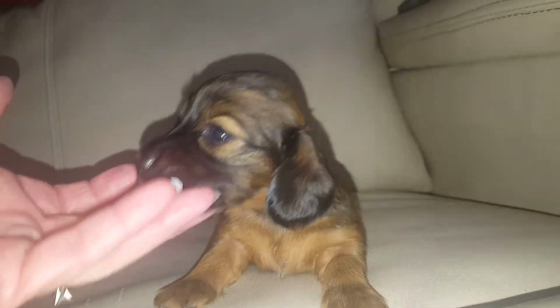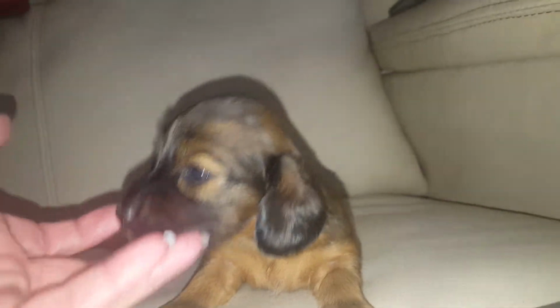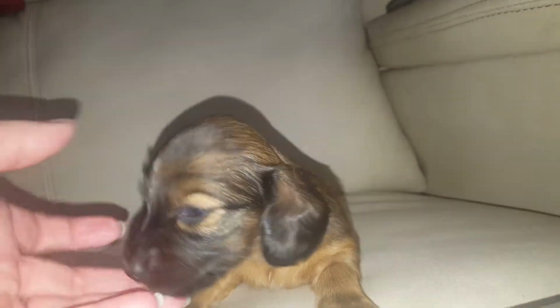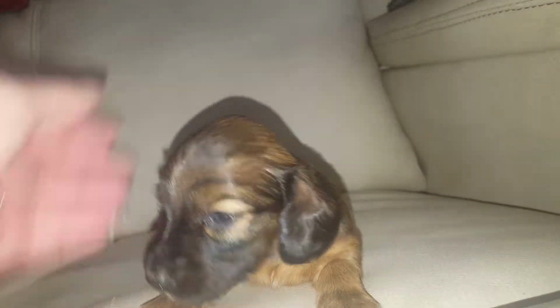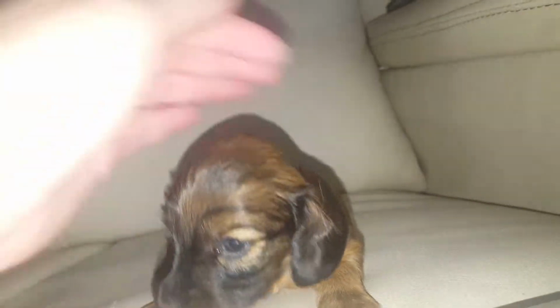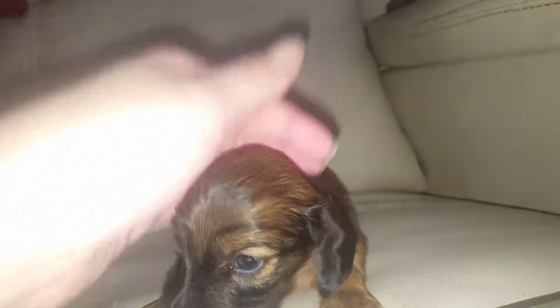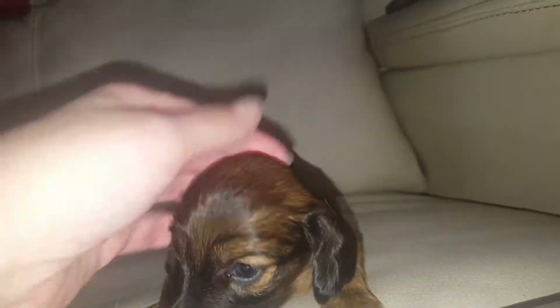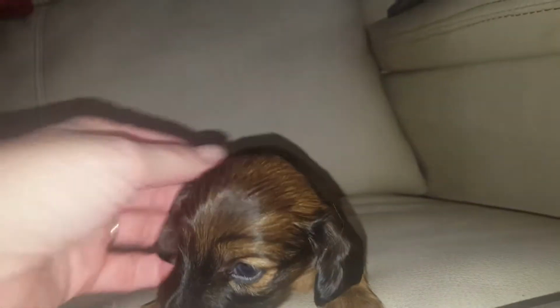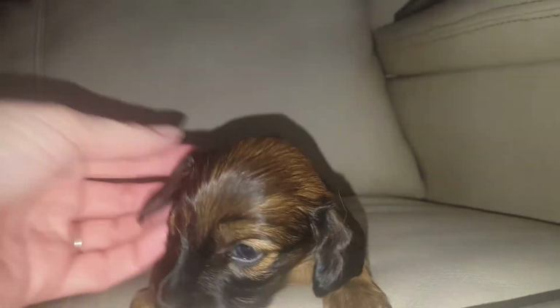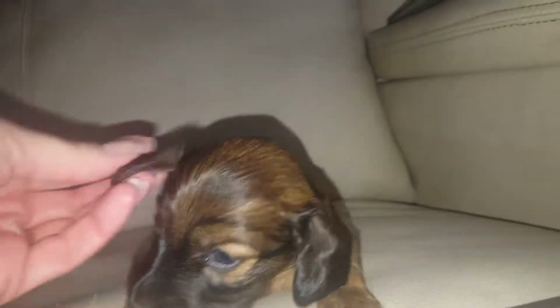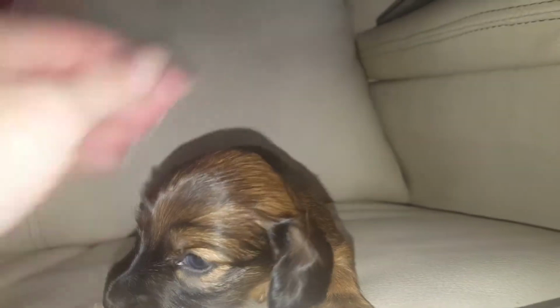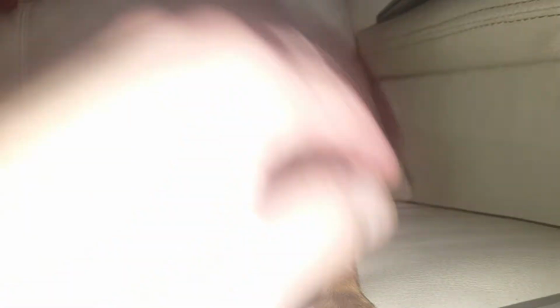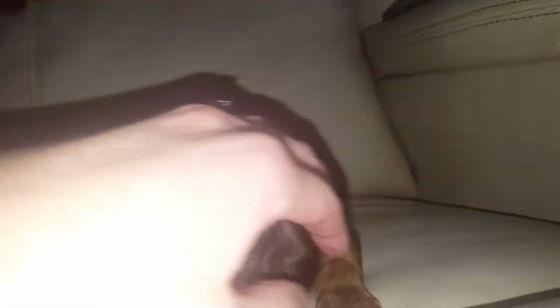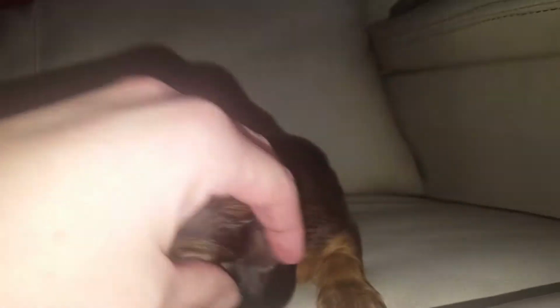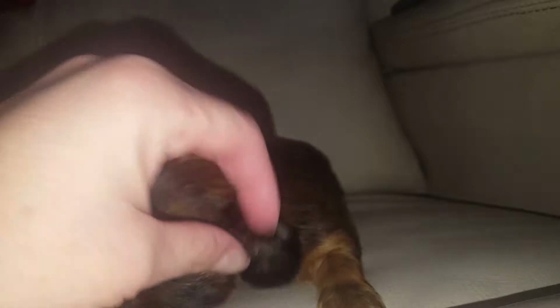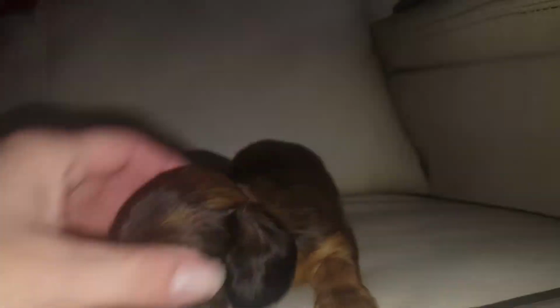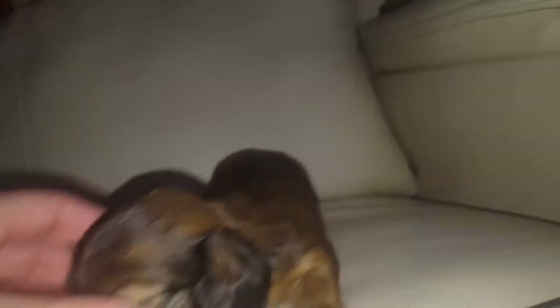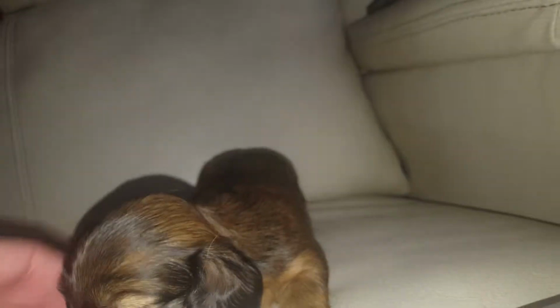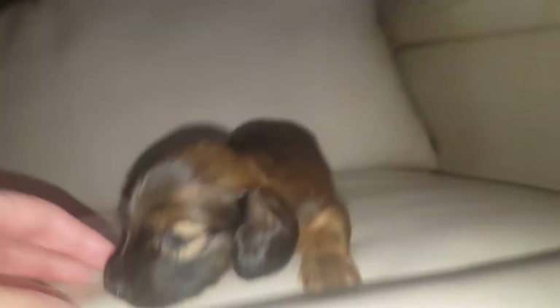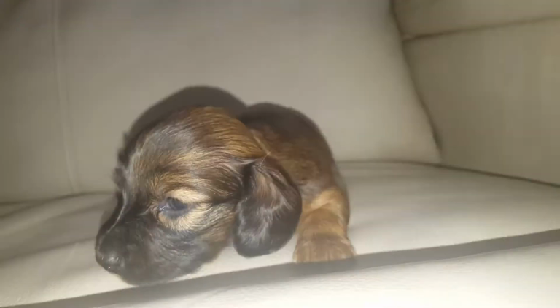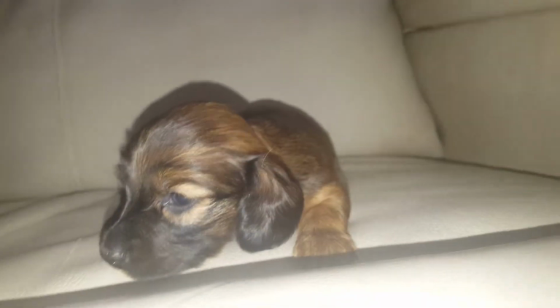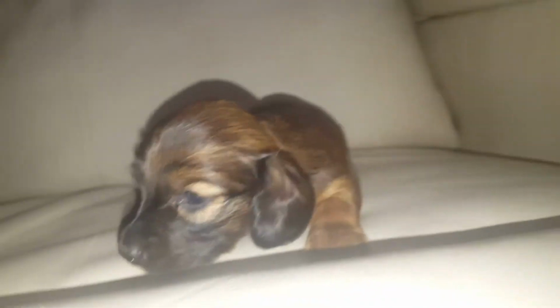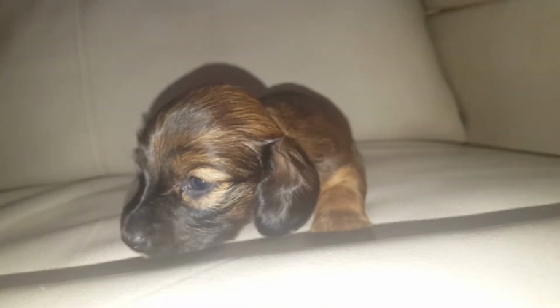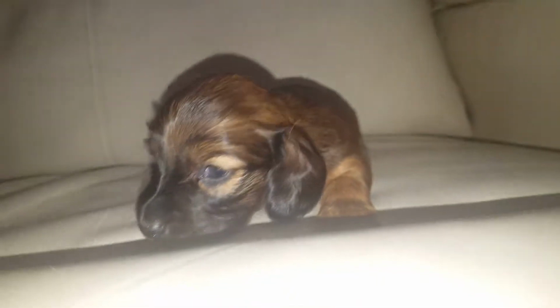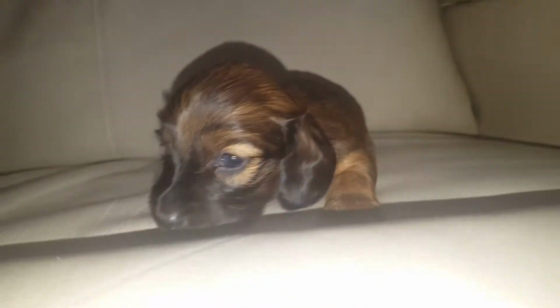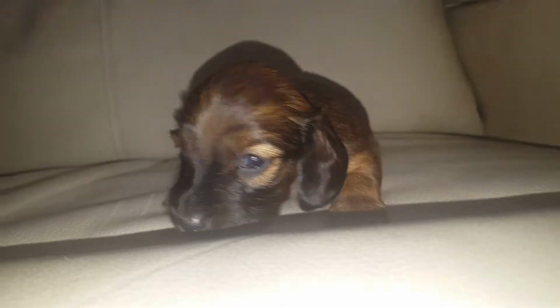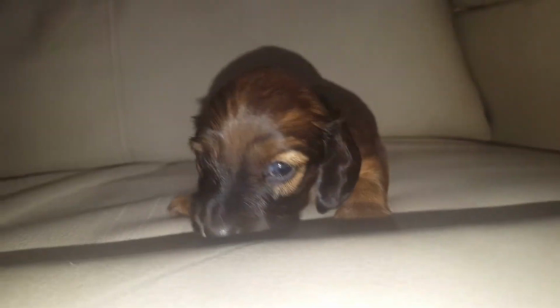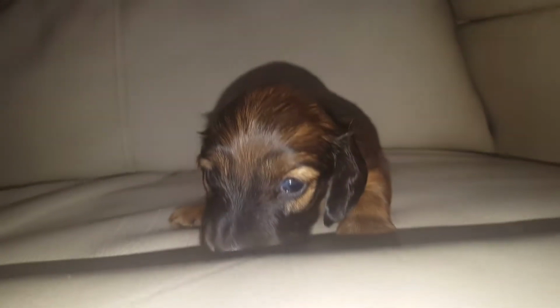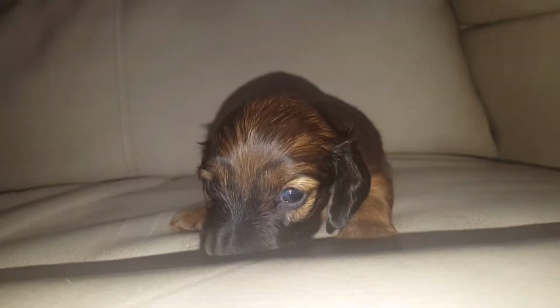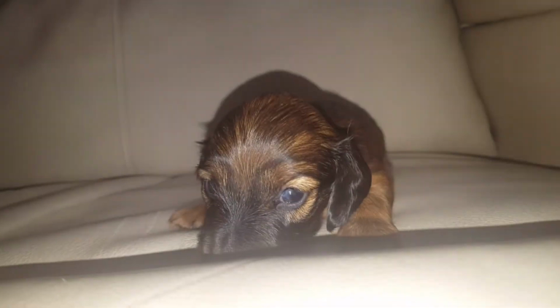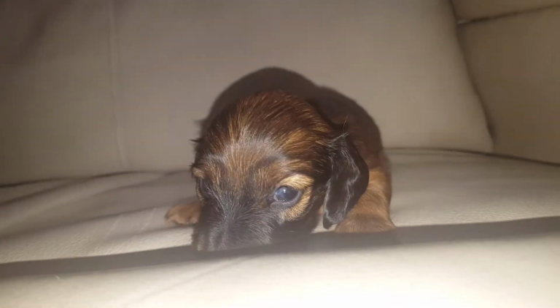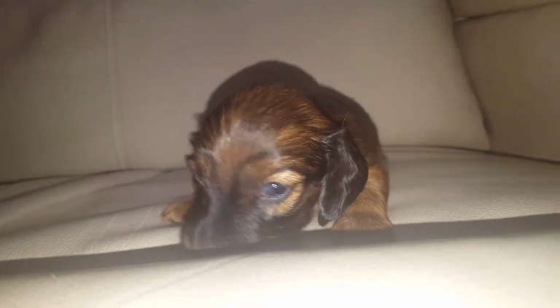Look at those ears. Look at those pretty ears. Hey baby girl.